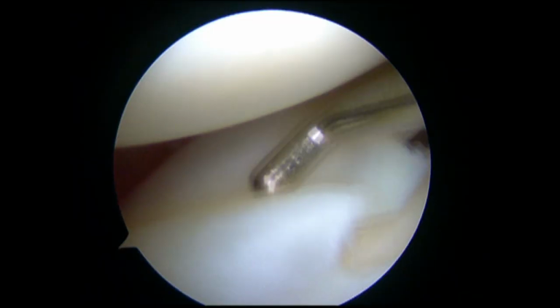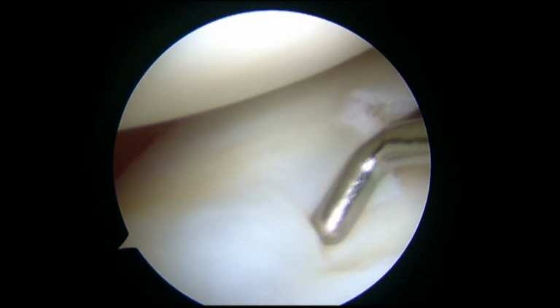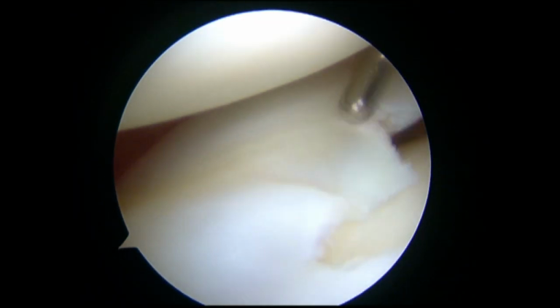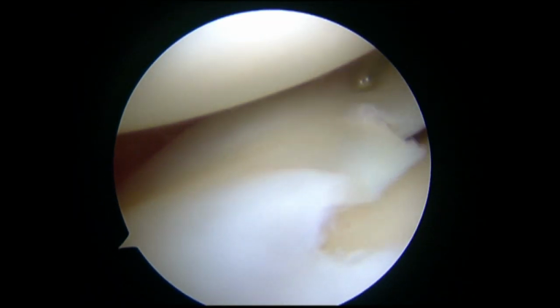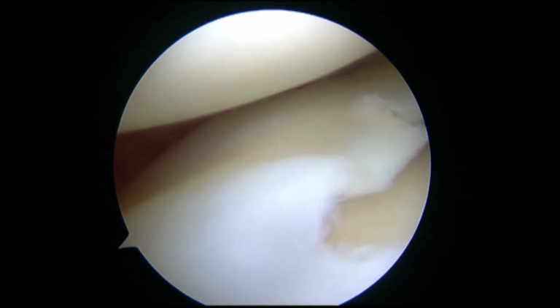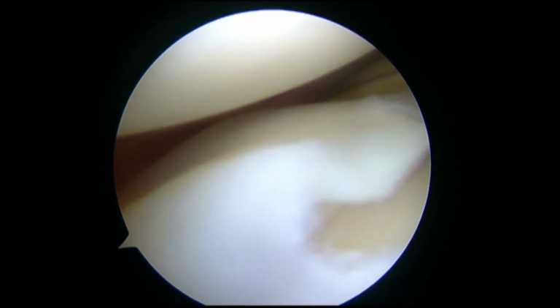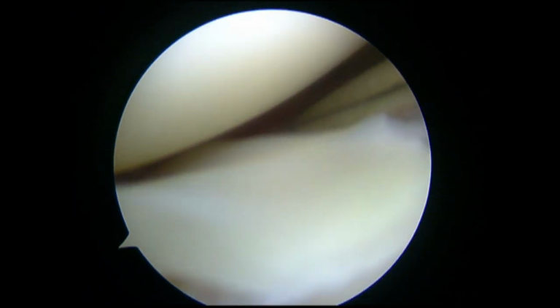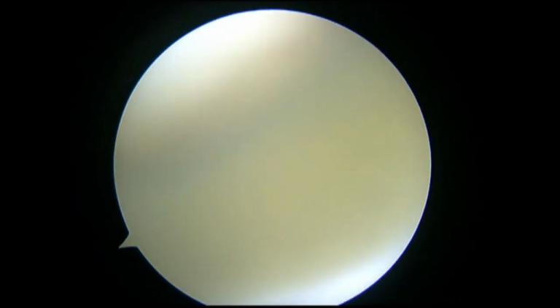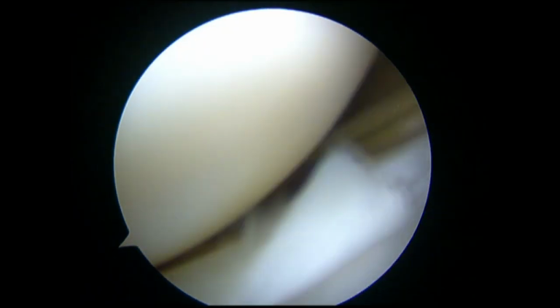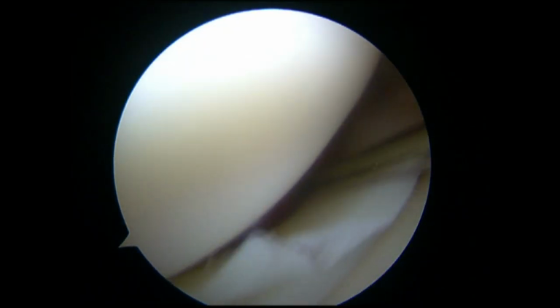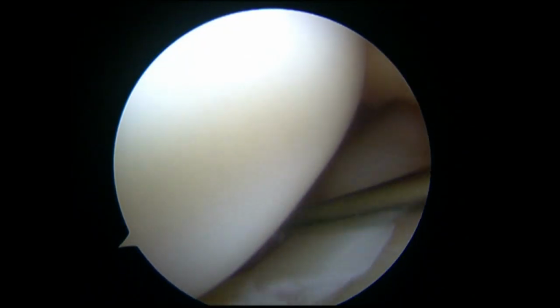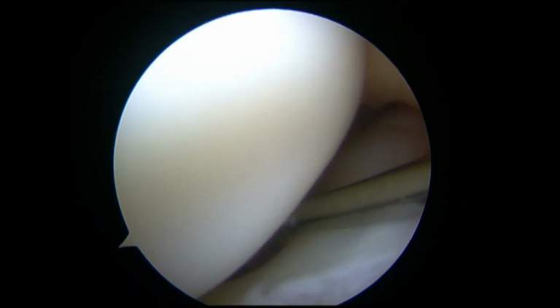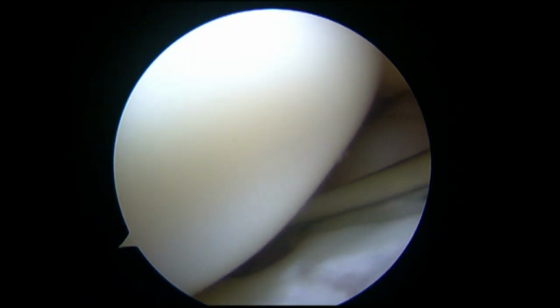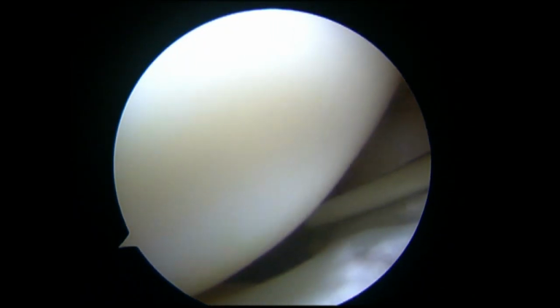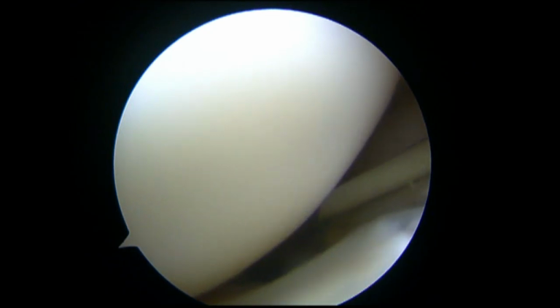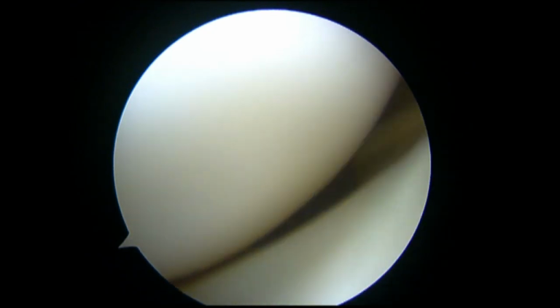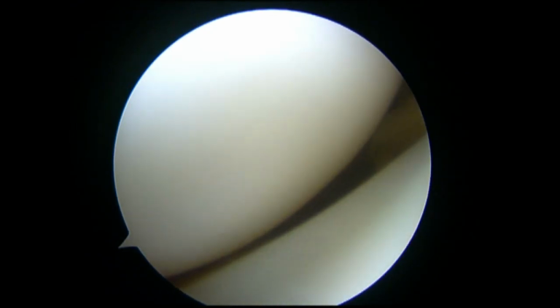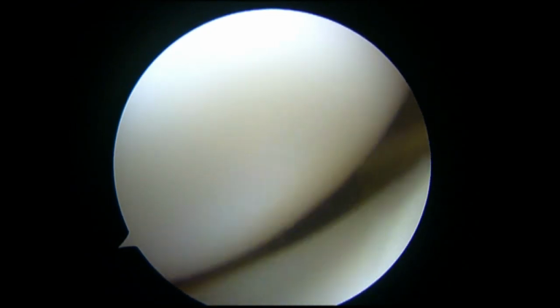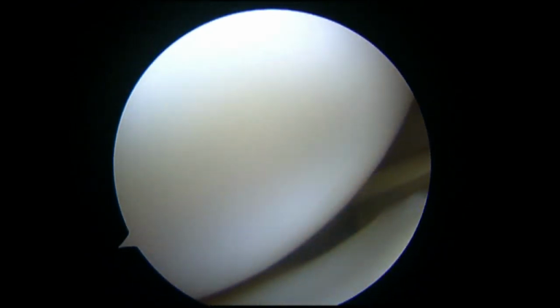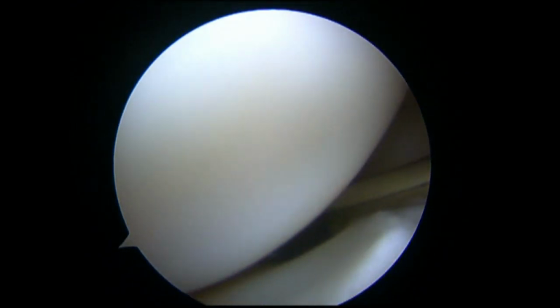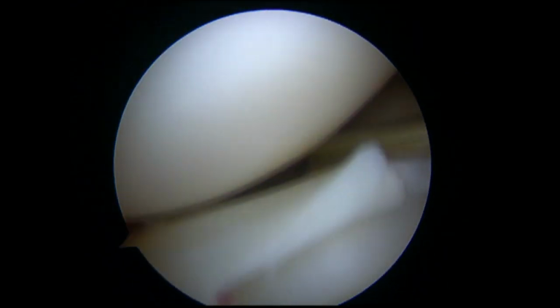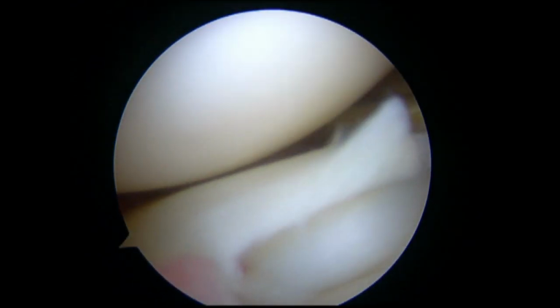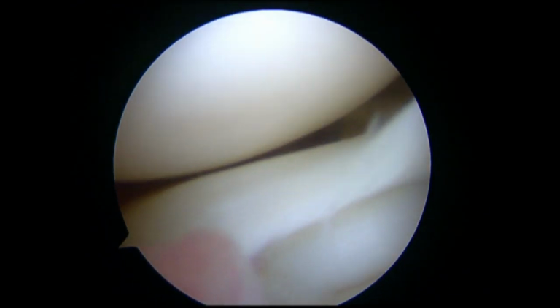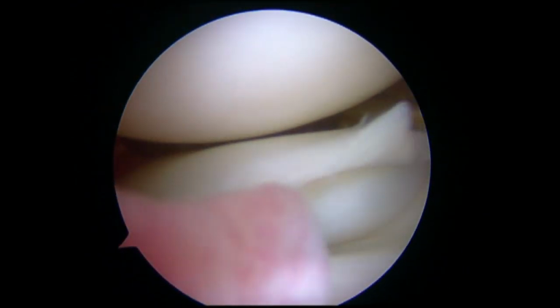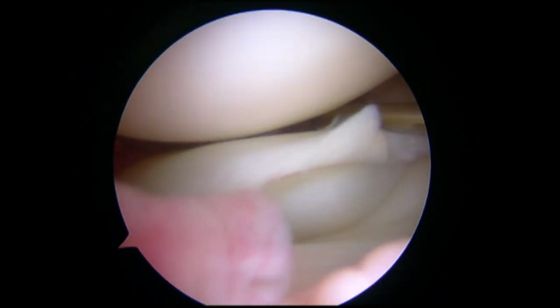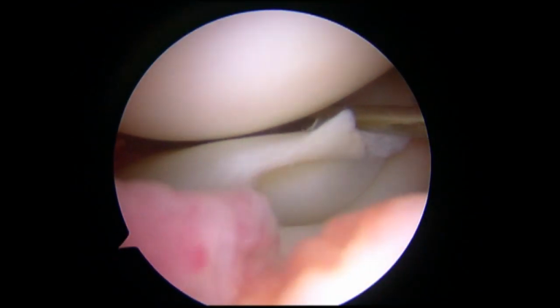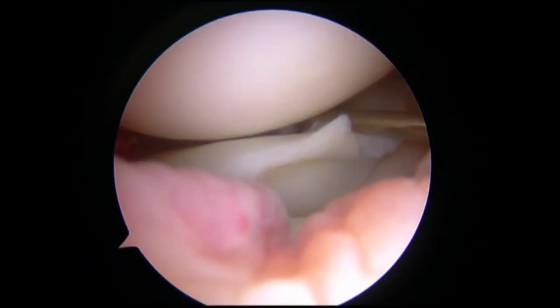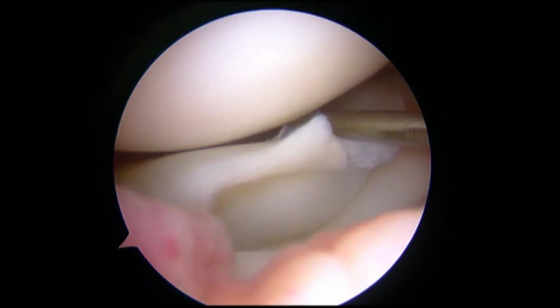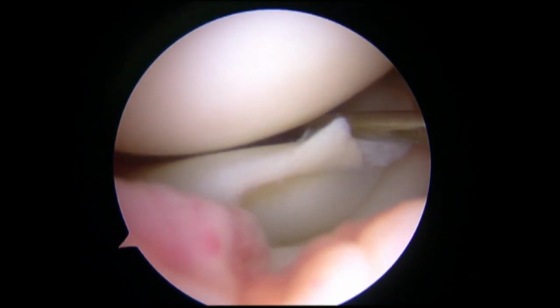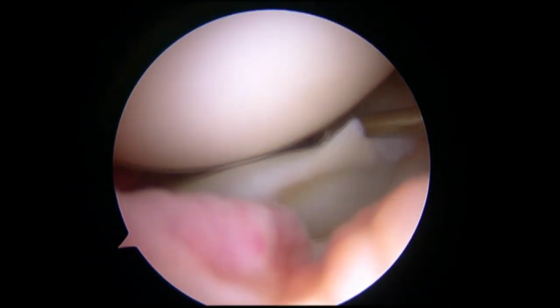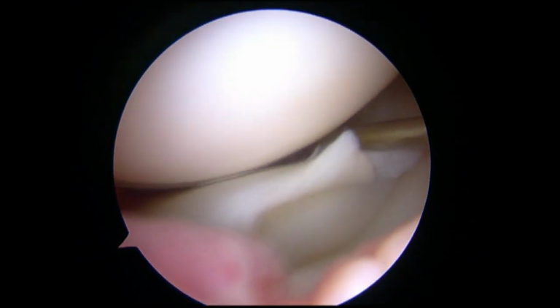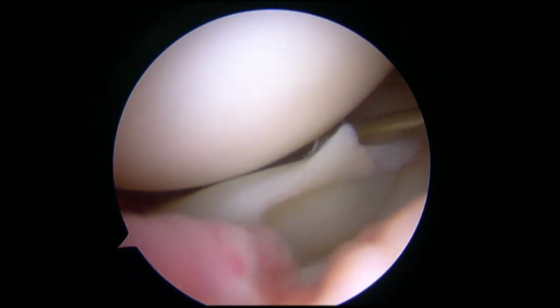This arthroscopic video introduces a novel all-inside suture technique of lateral meniscus tear at the popliteal hiatus area.